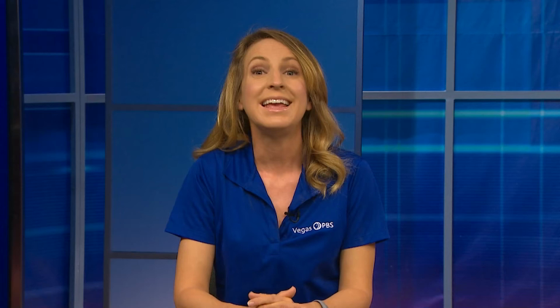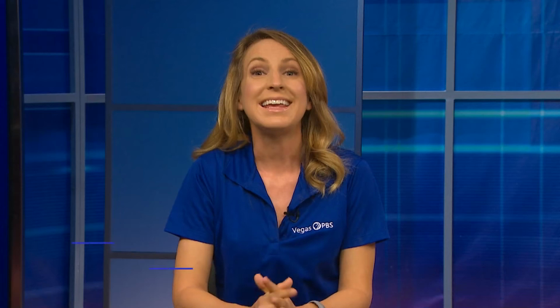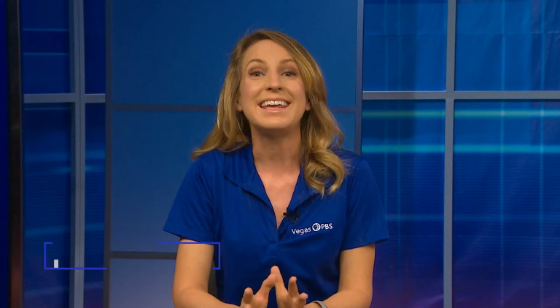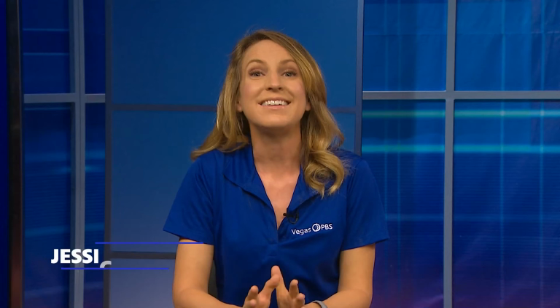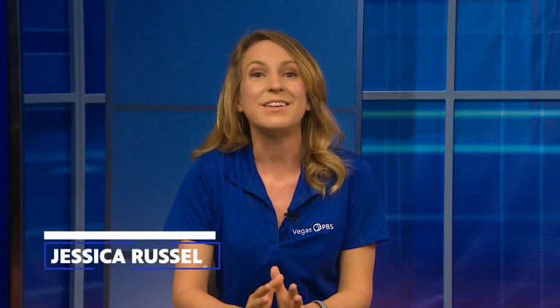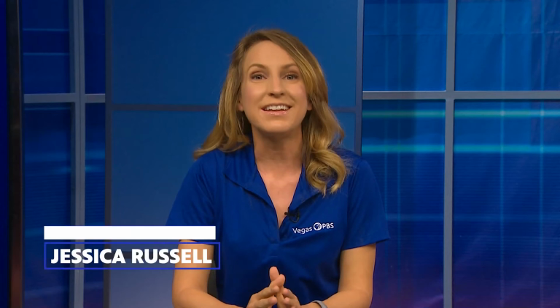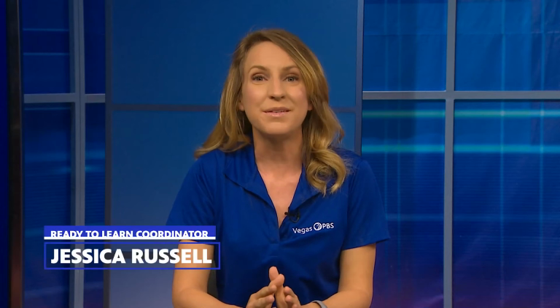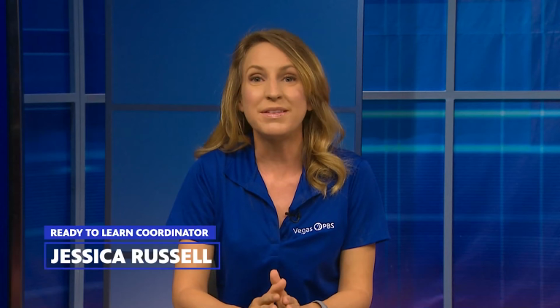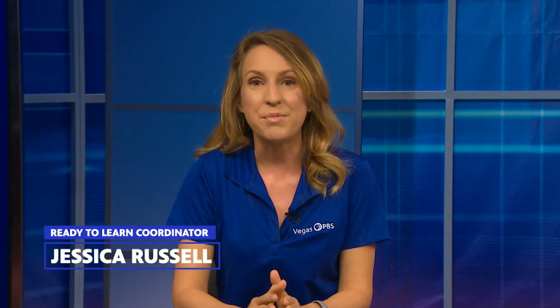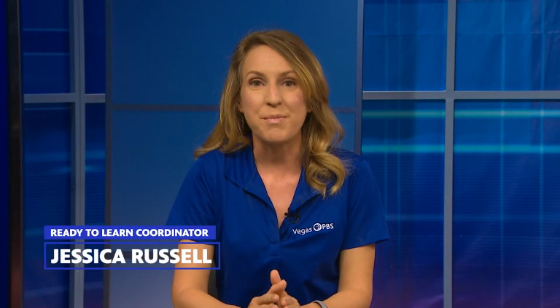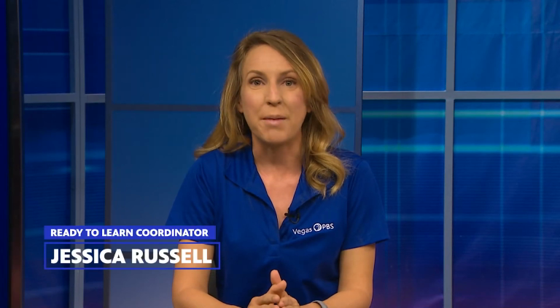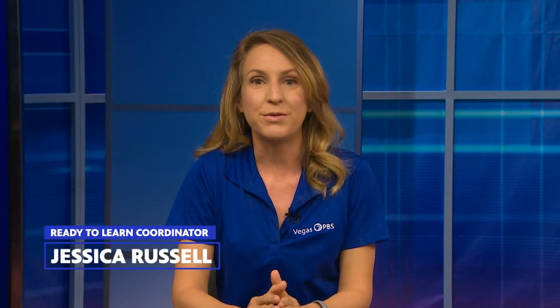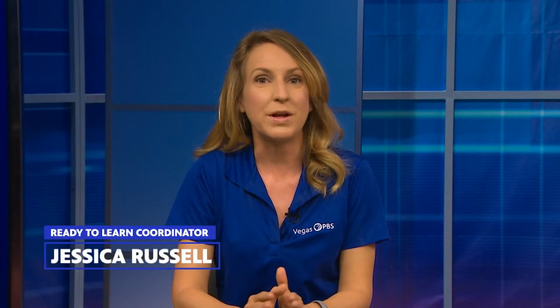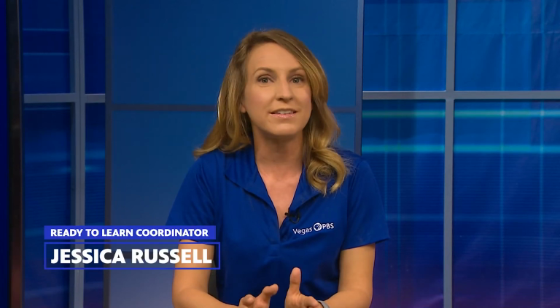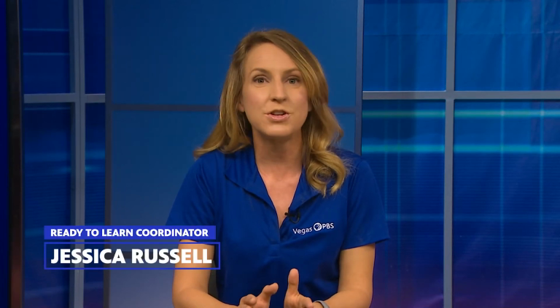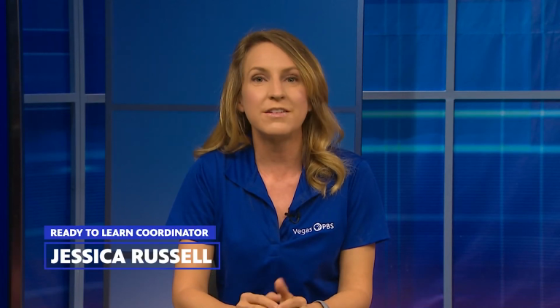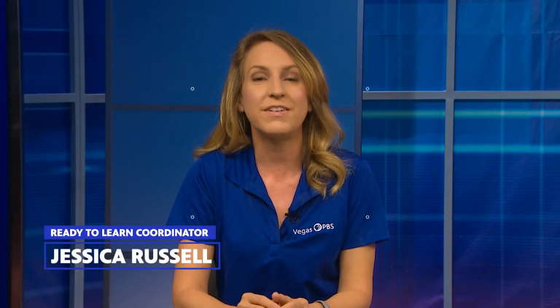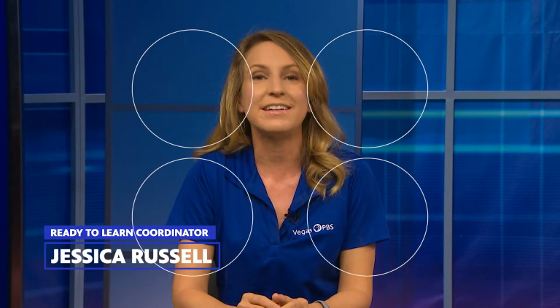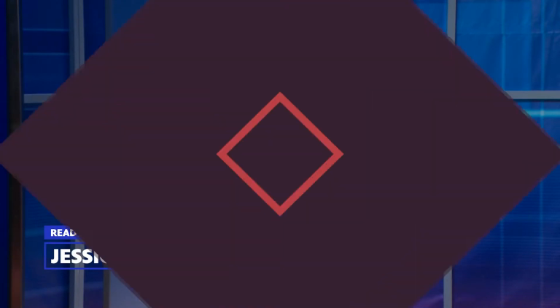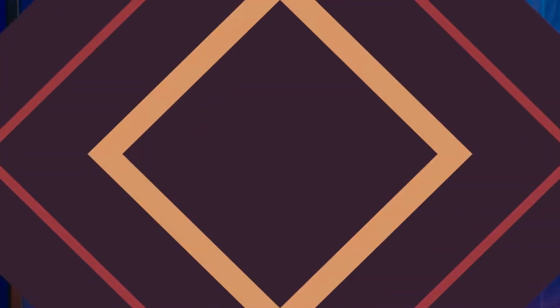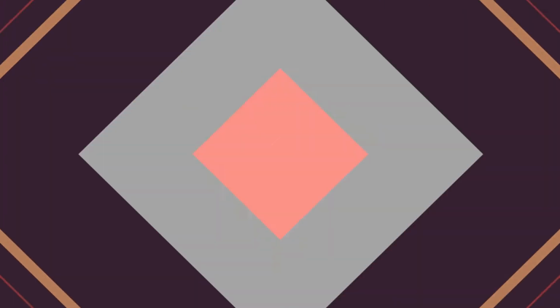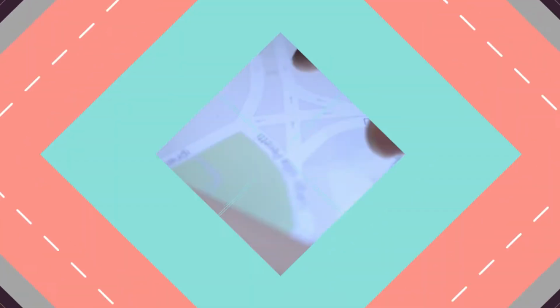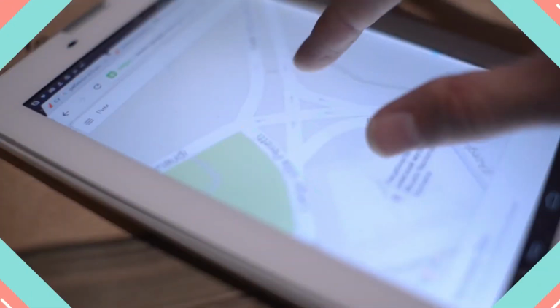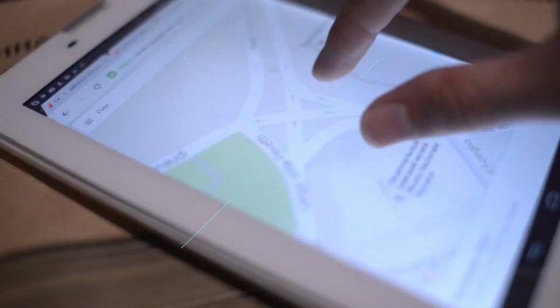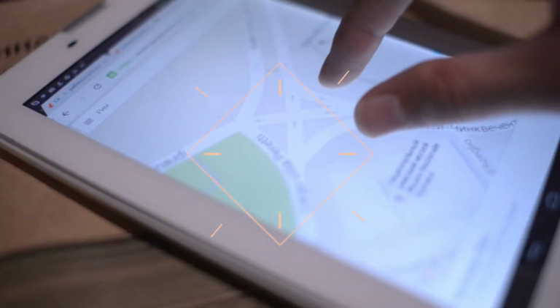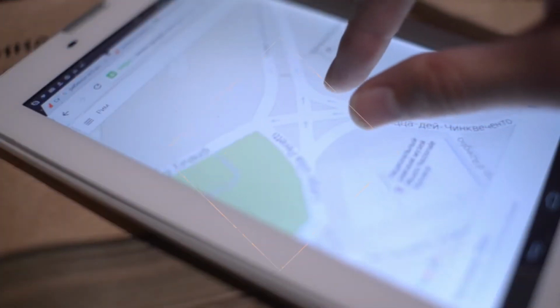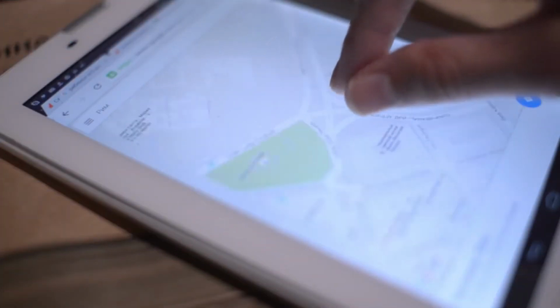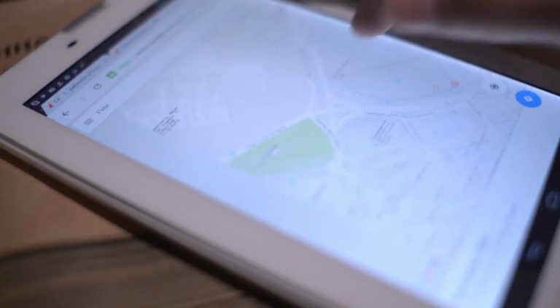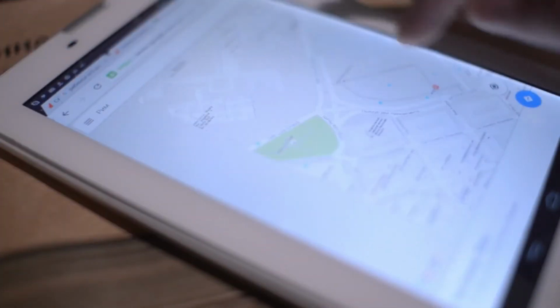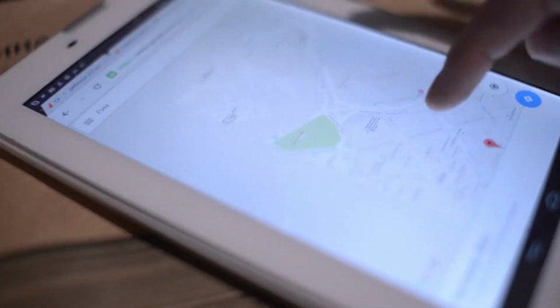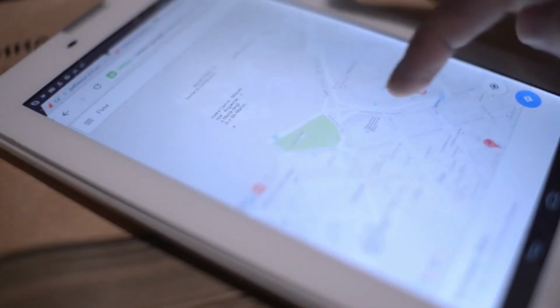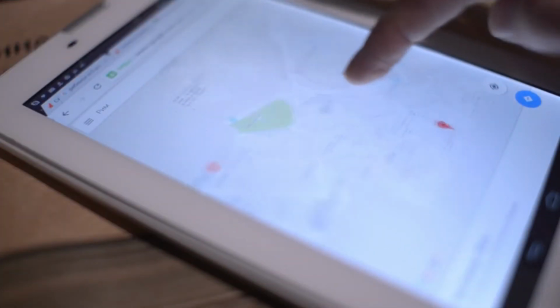Kids, look at some simple maps, ones that you can find online, in books, or on your phone or computer.